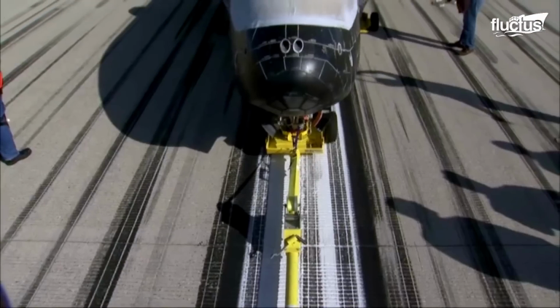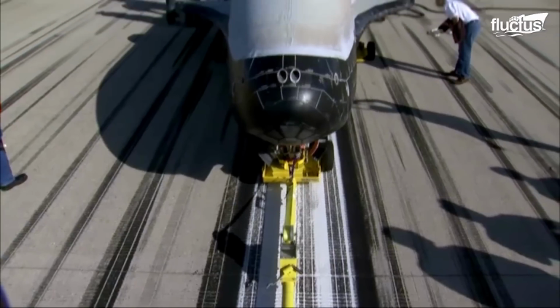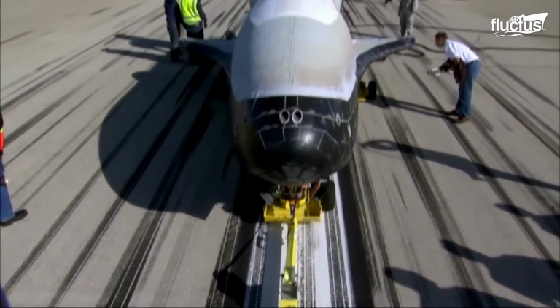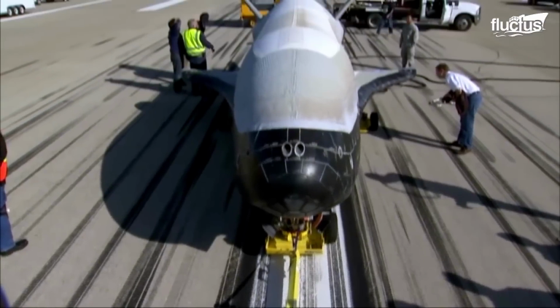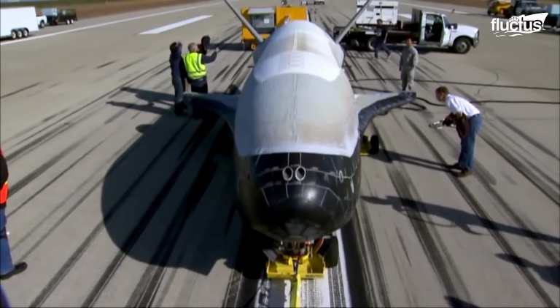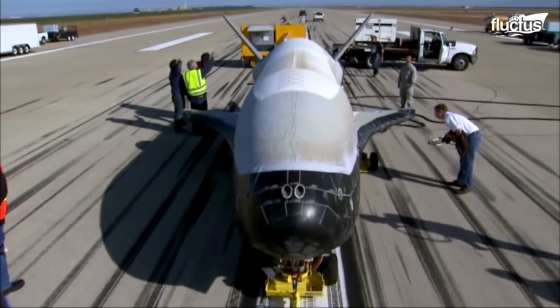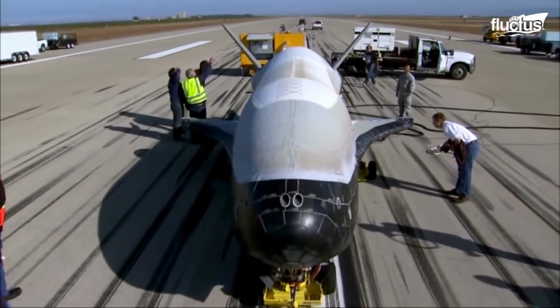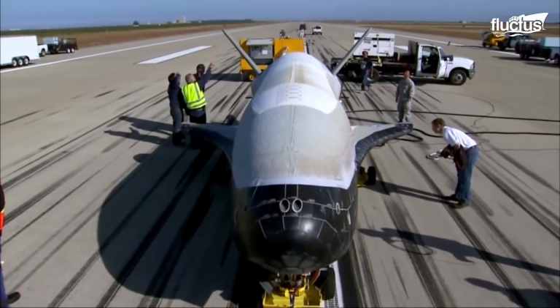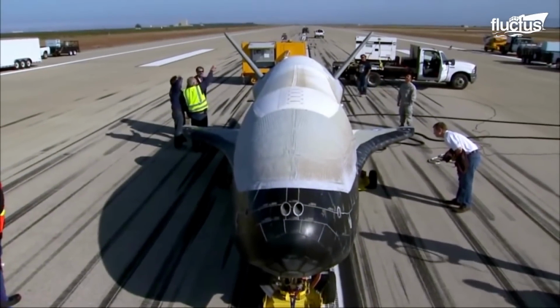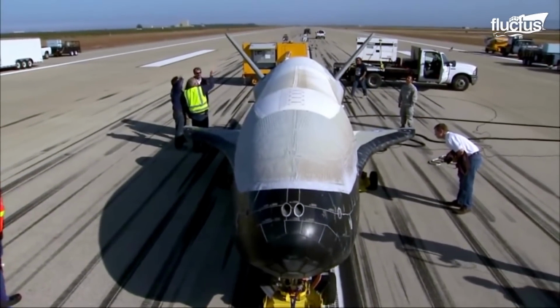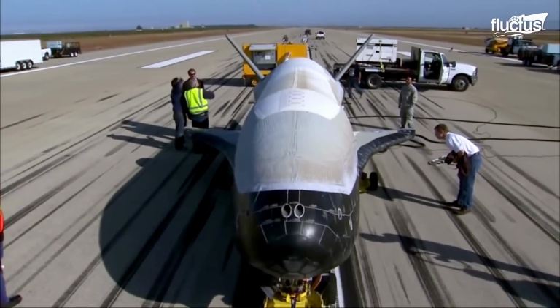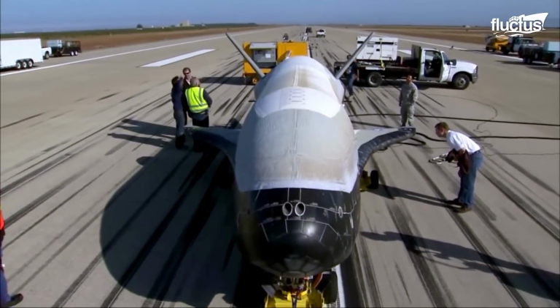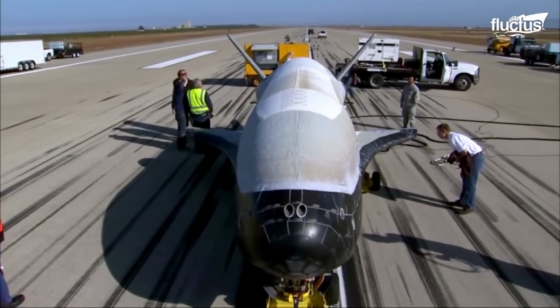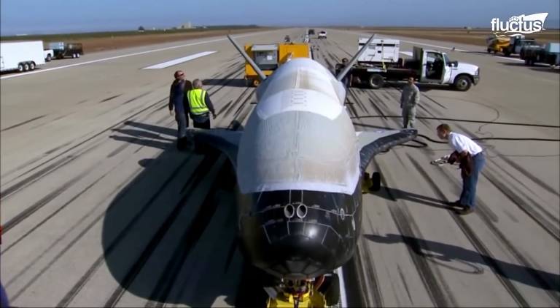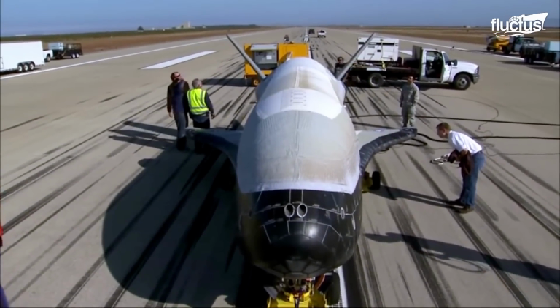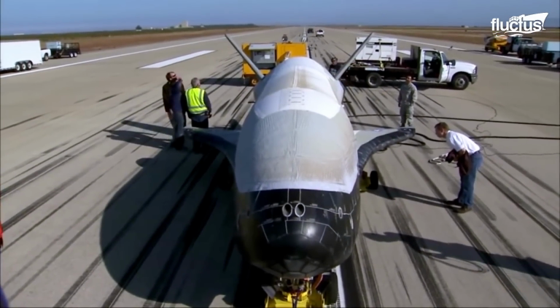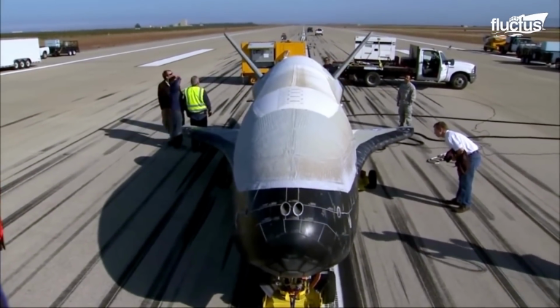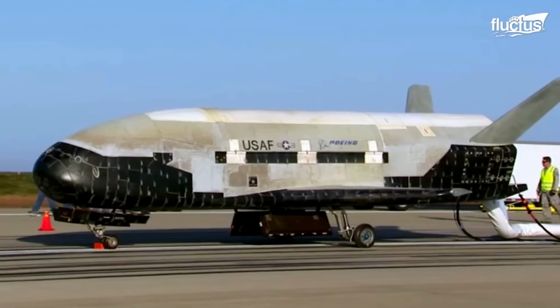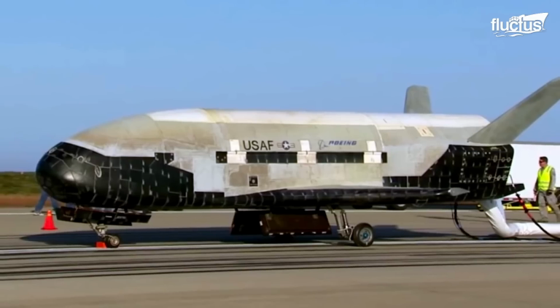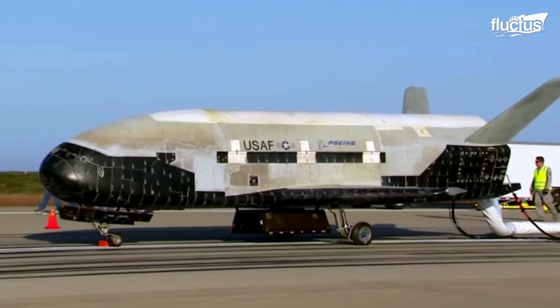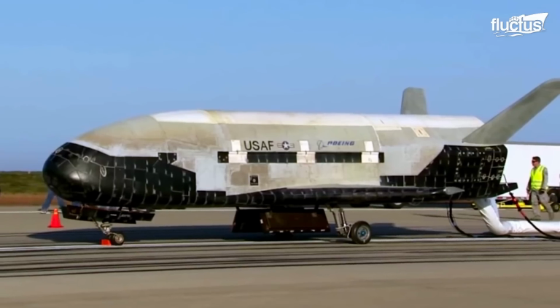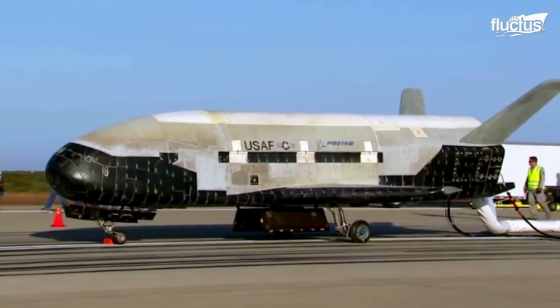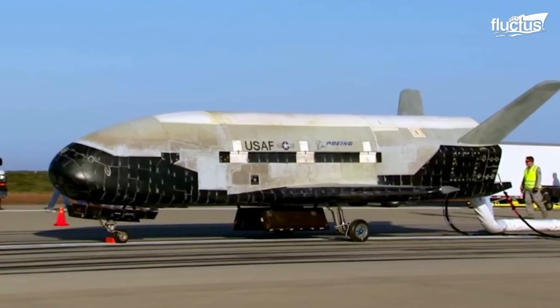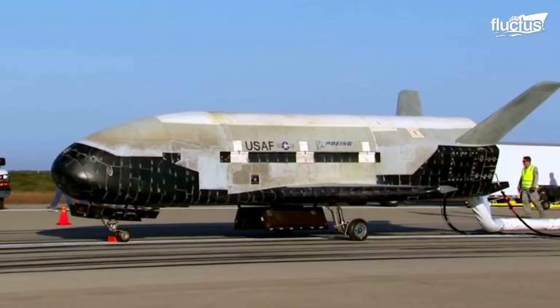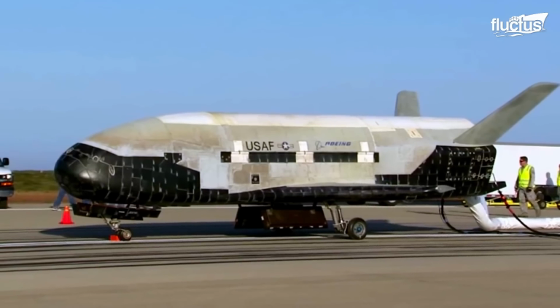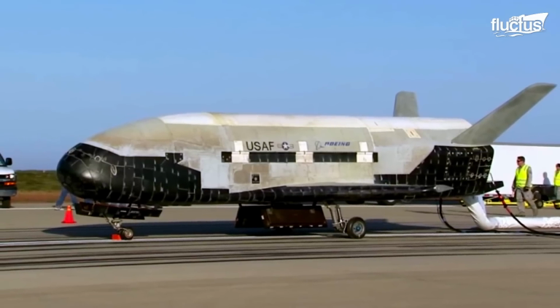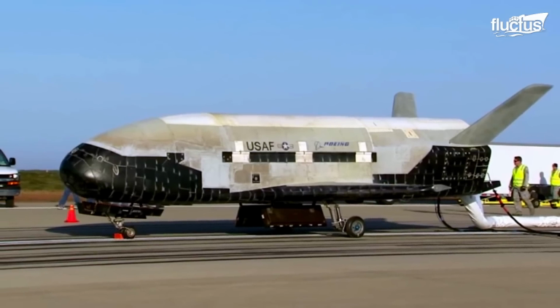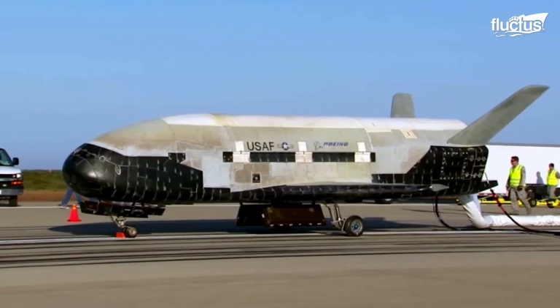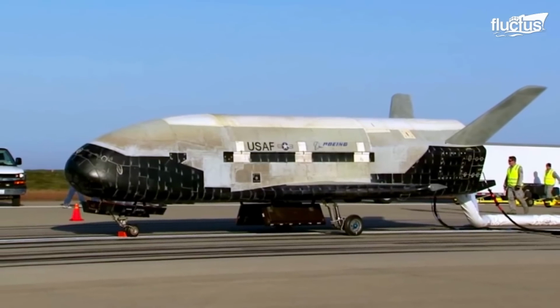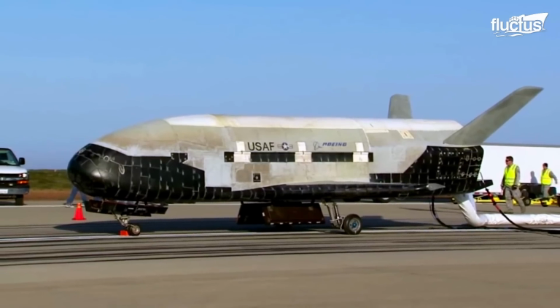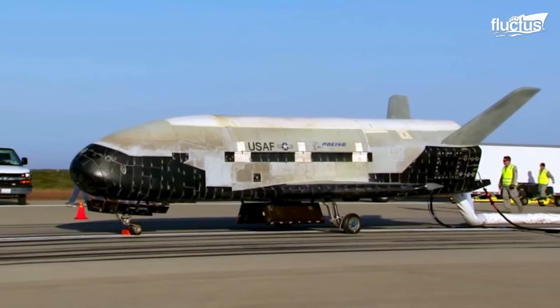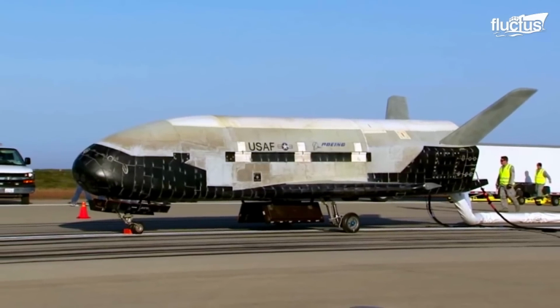This is why its design is based on space shuttles, using a thermal protection system incorporating silica ceramic tiles.